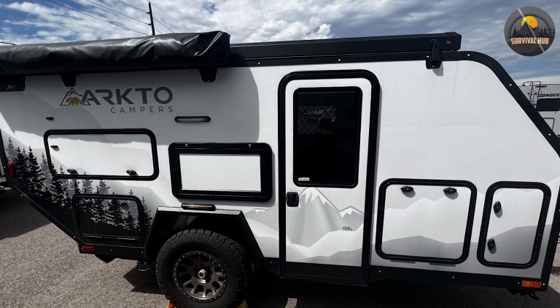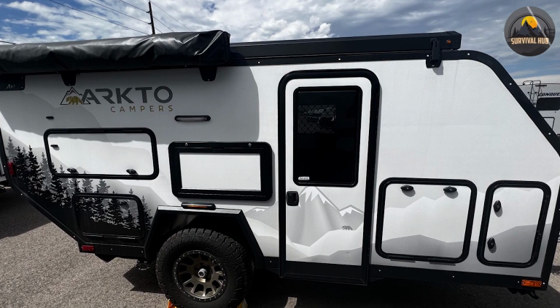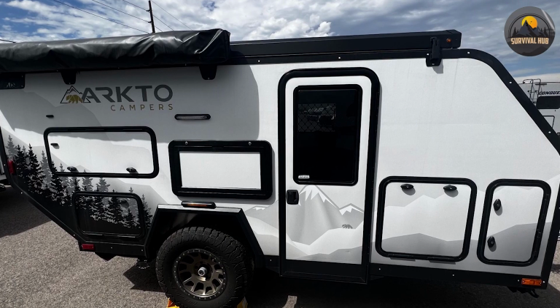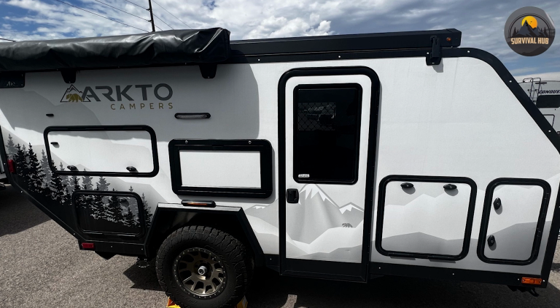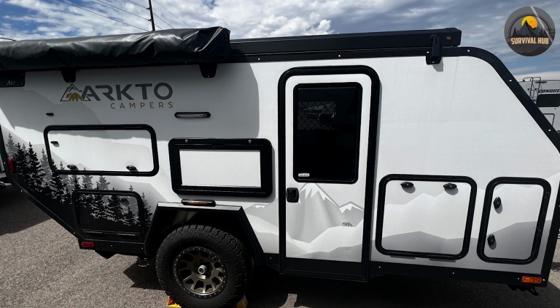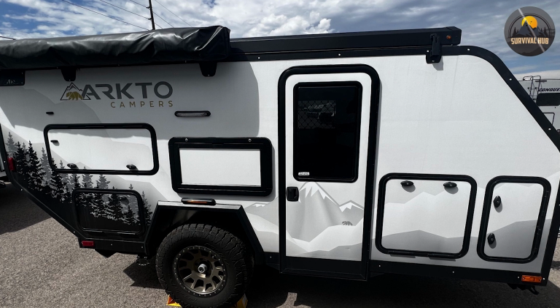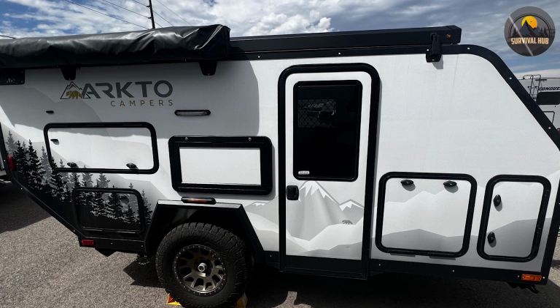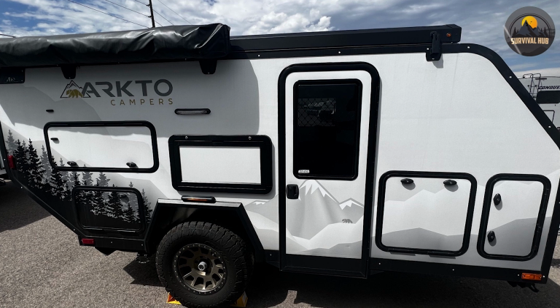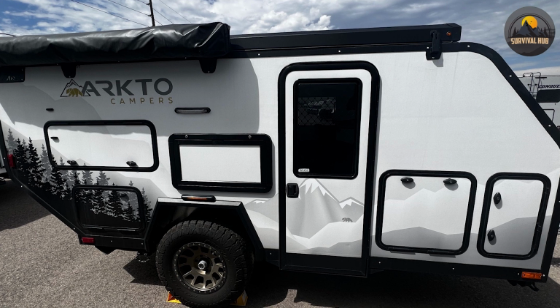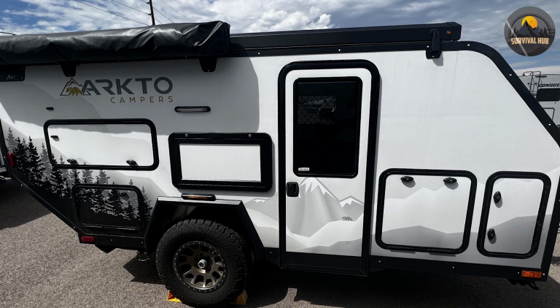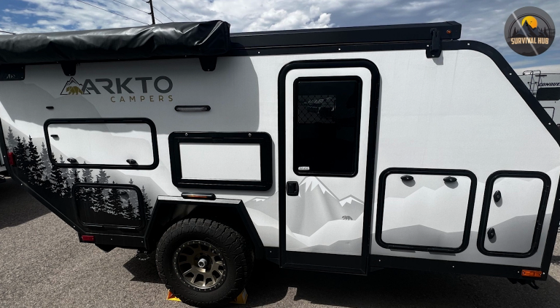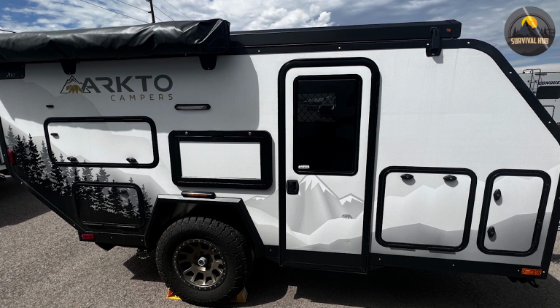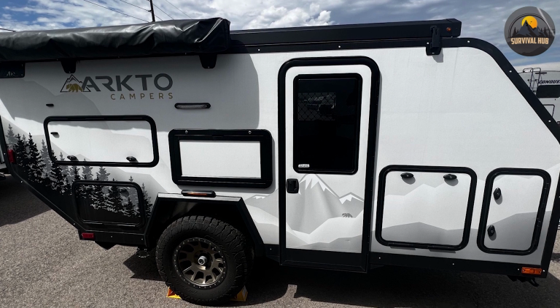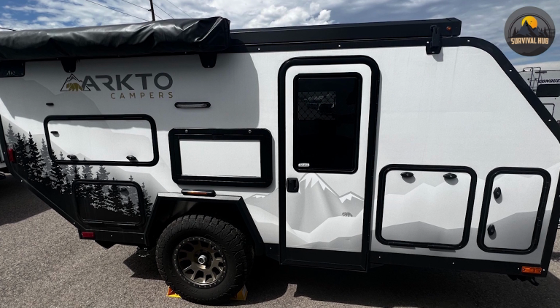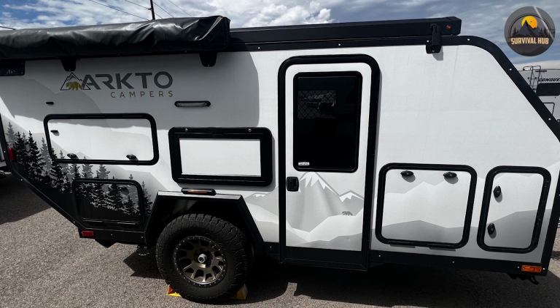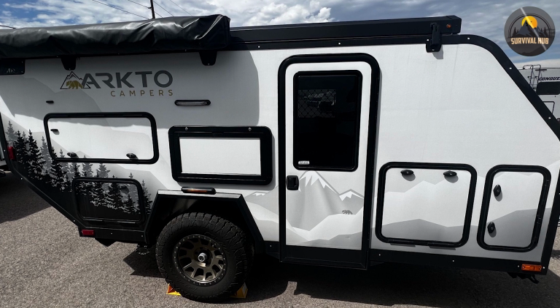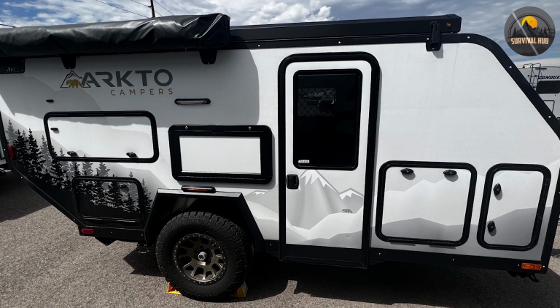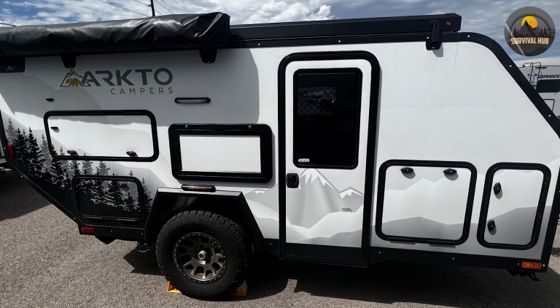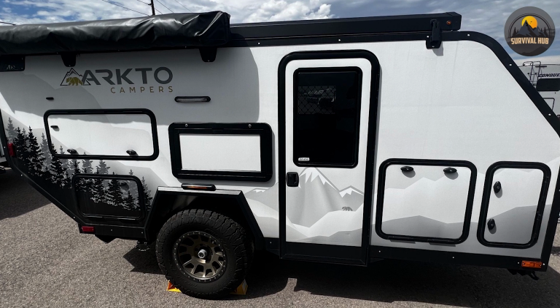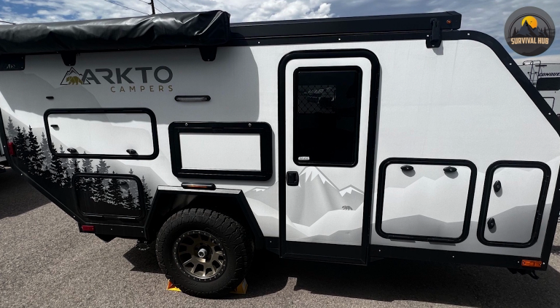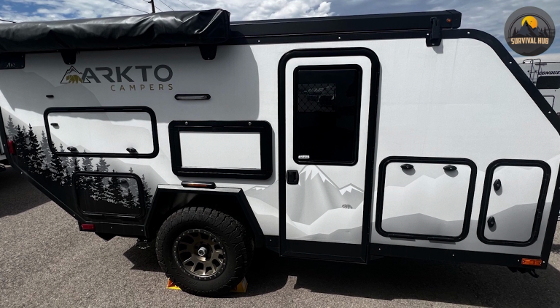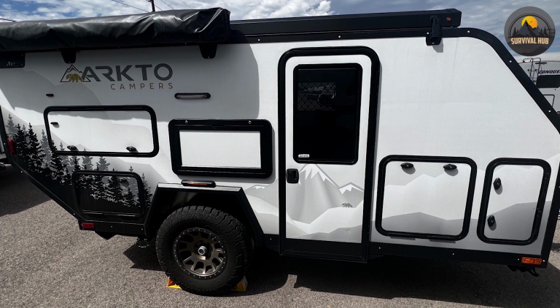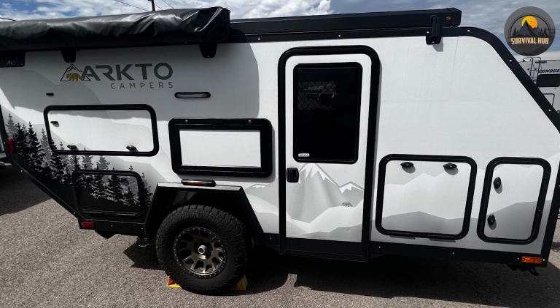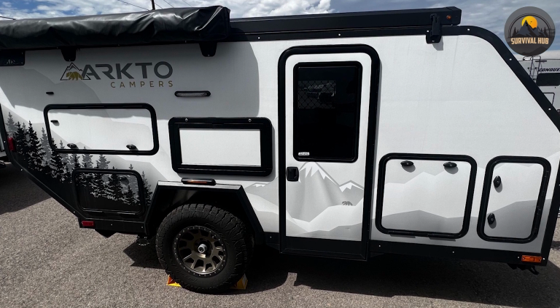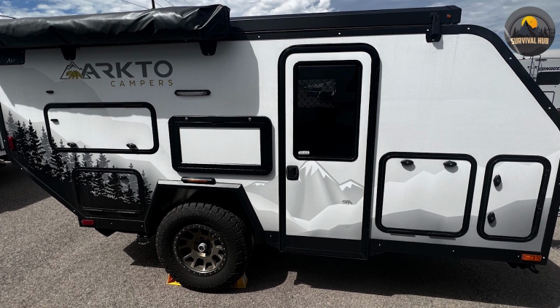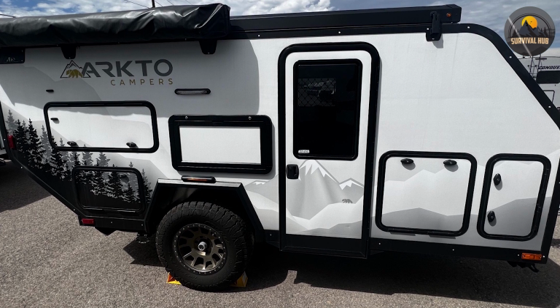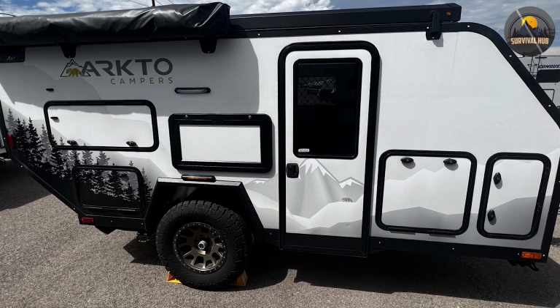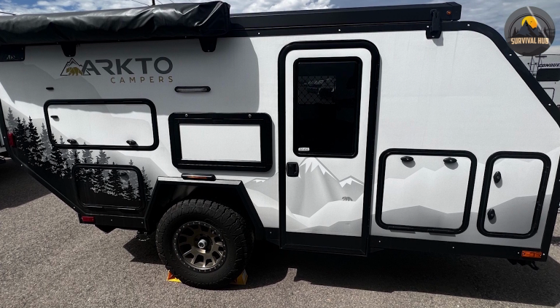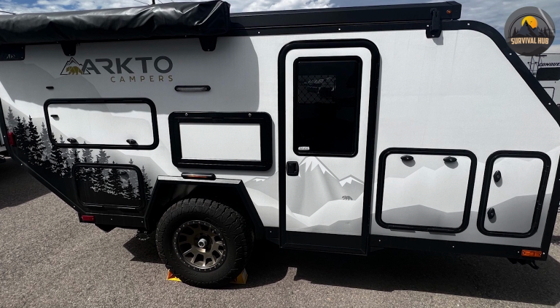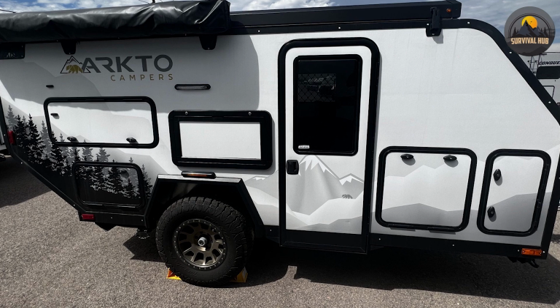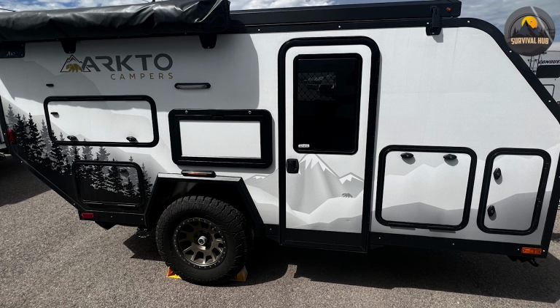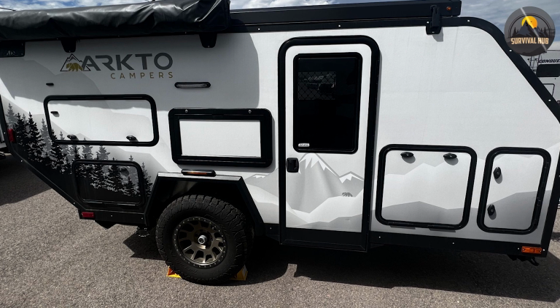The G12 is an impressive trailer that offers comfort, convenience, and capability in one package.